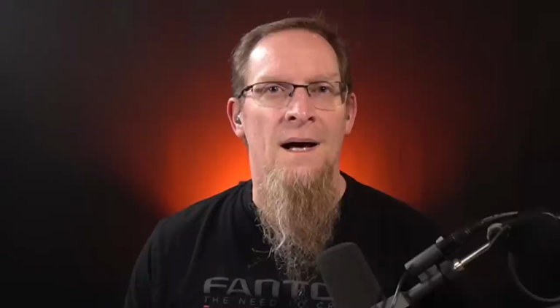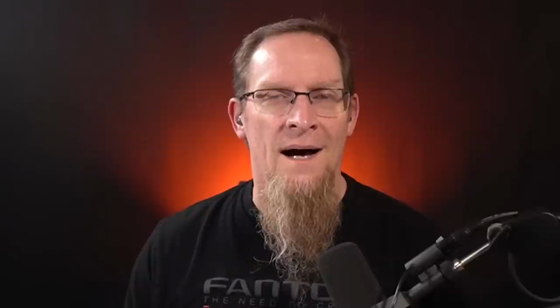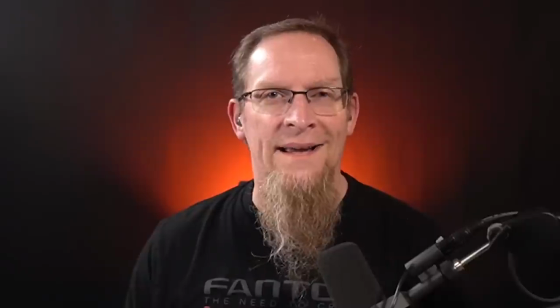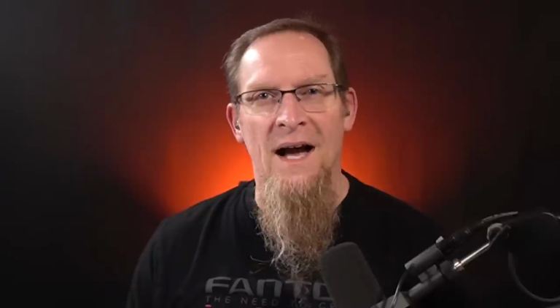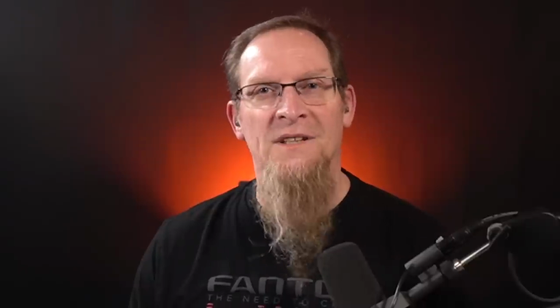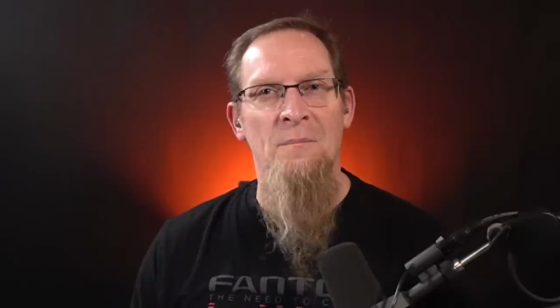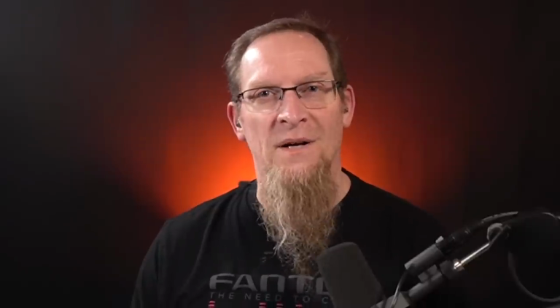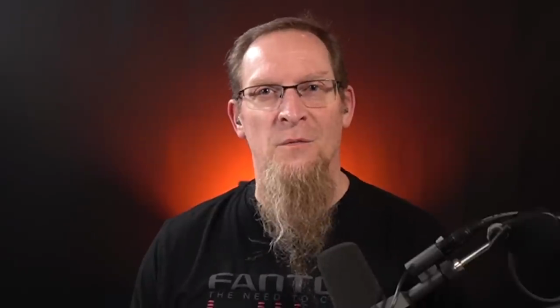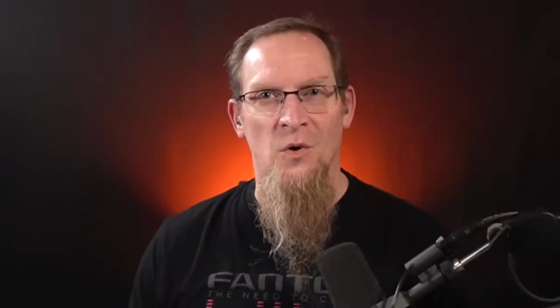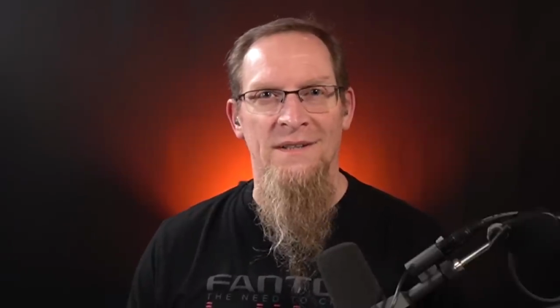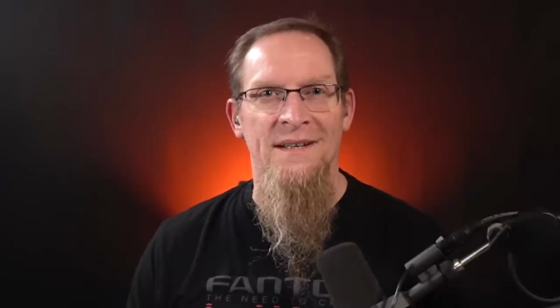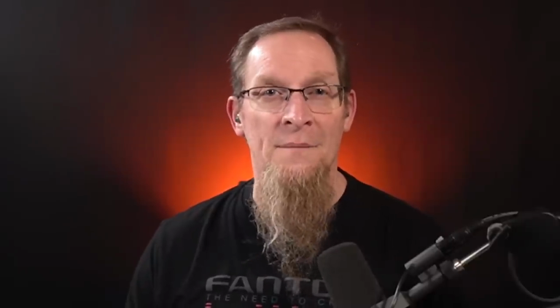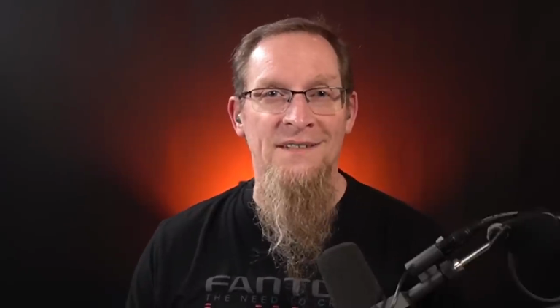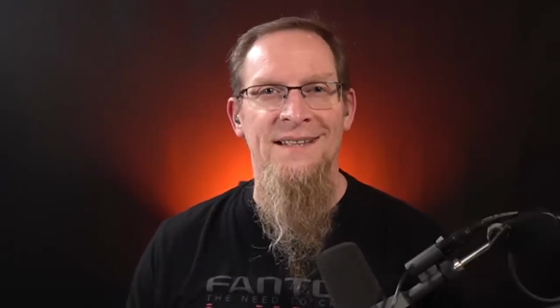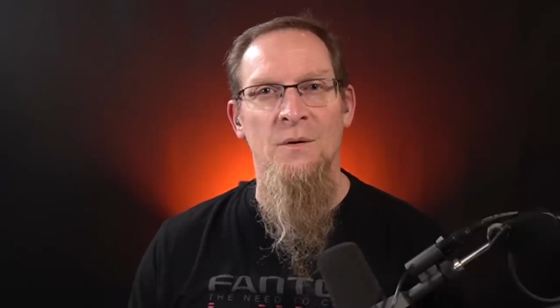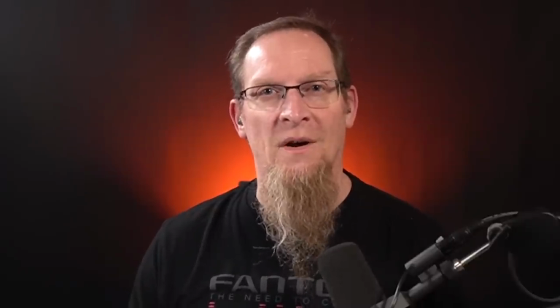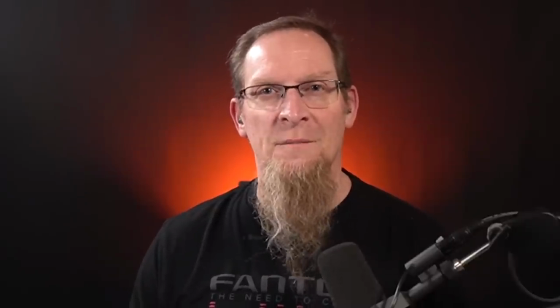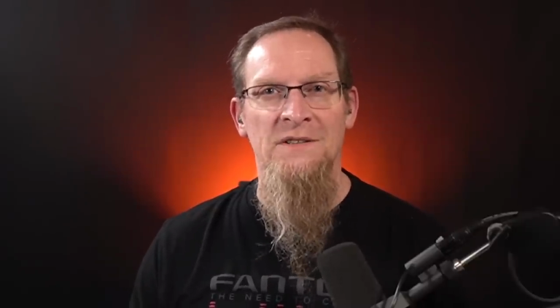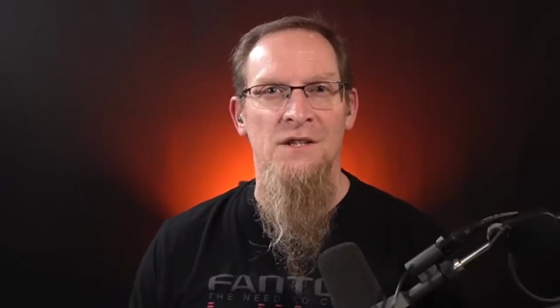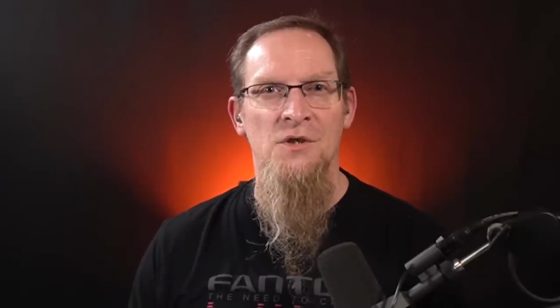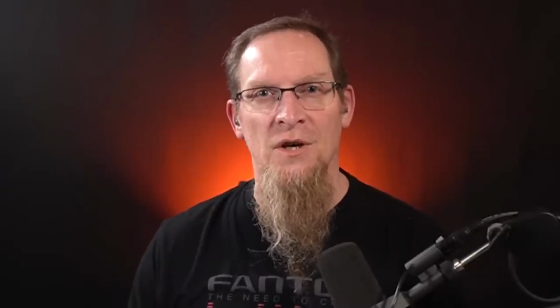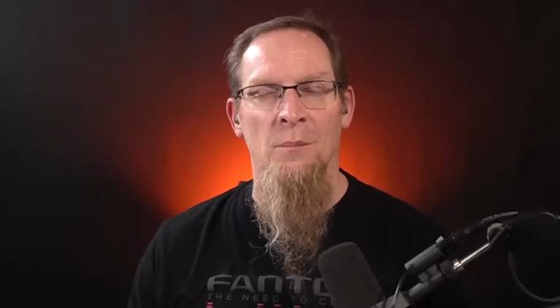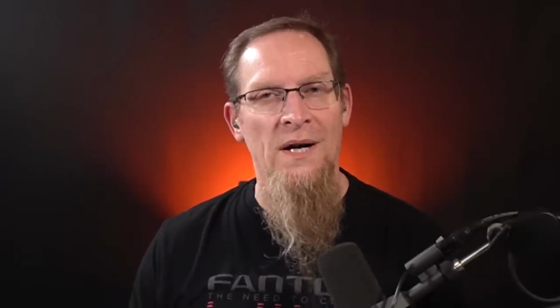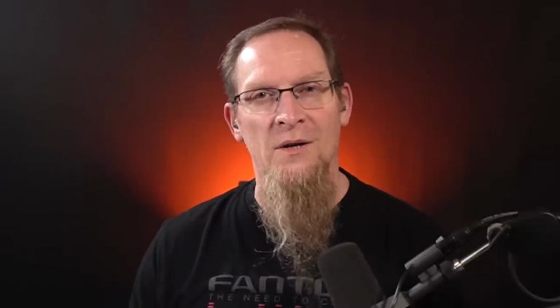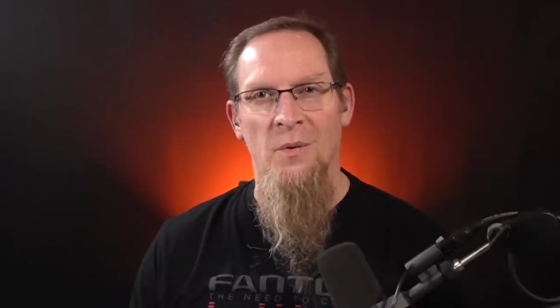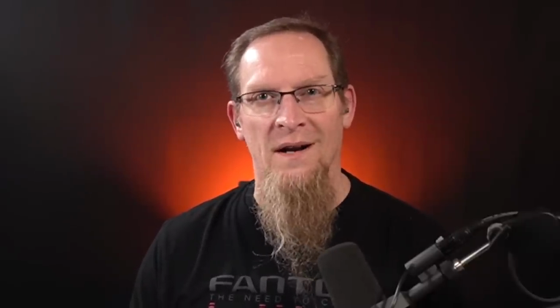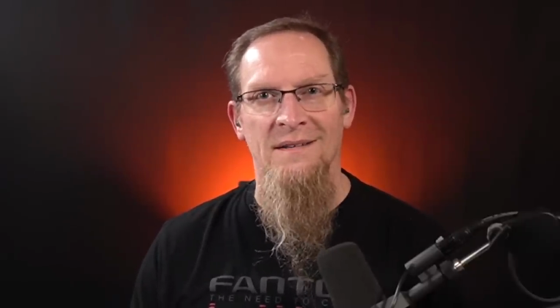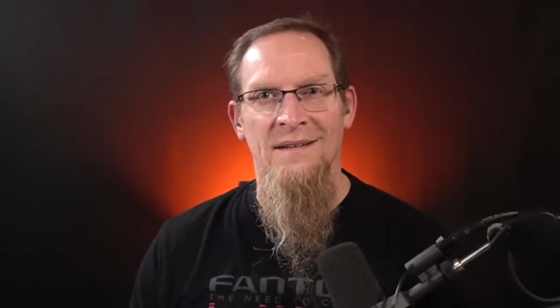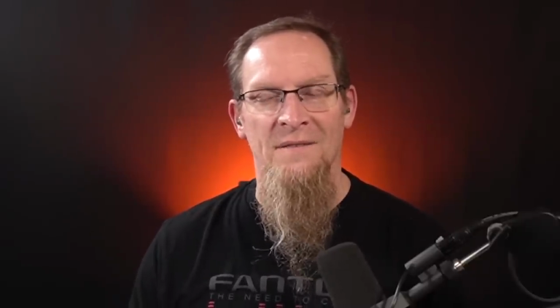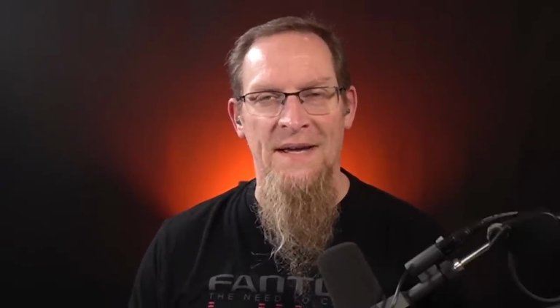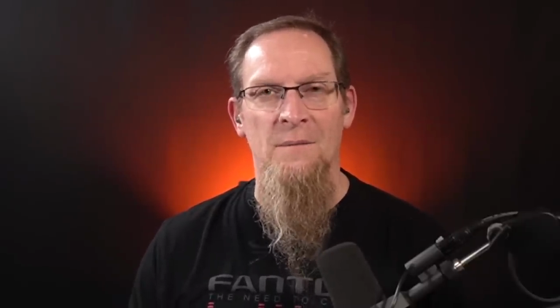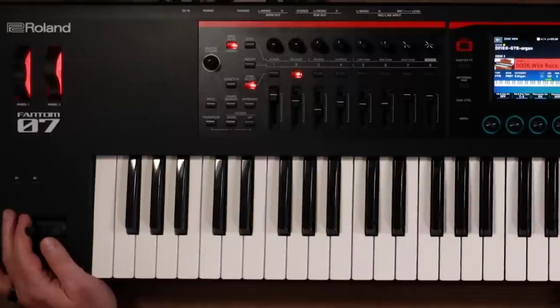Hi, I'm Scott Berry from Roland. I'm here today with Kraft Music to show you a brand new product, the Phantom O.